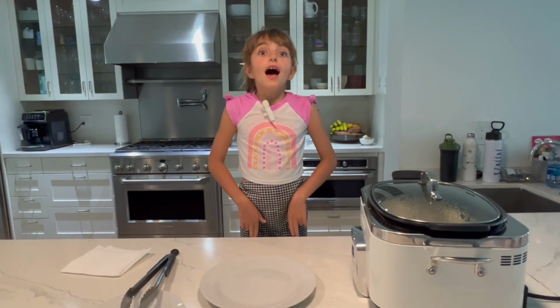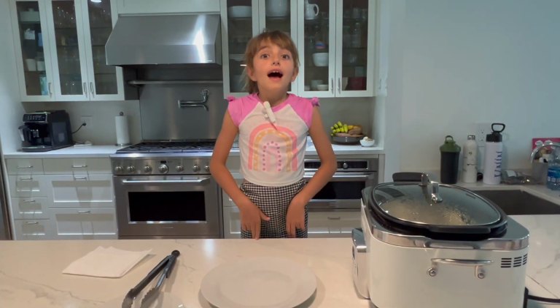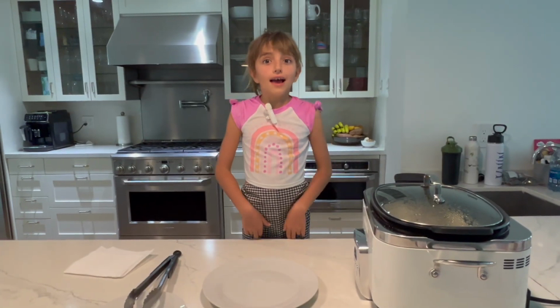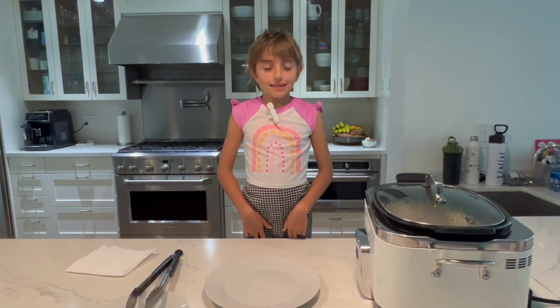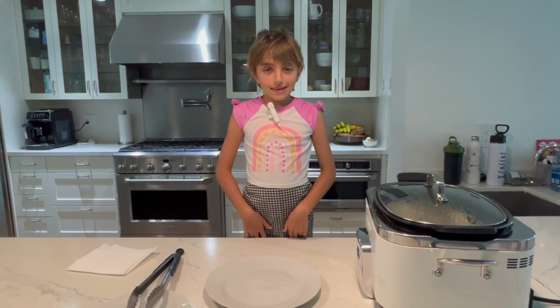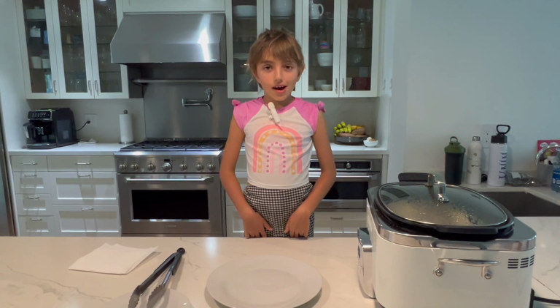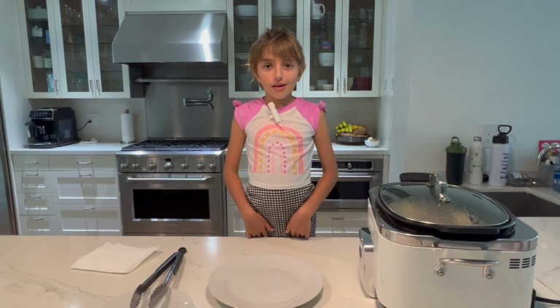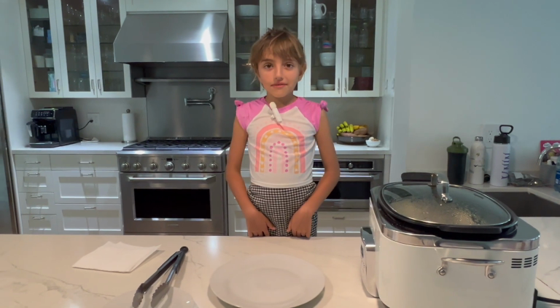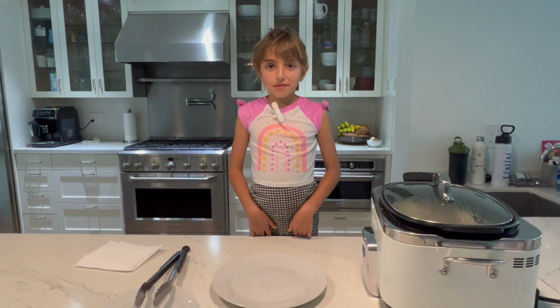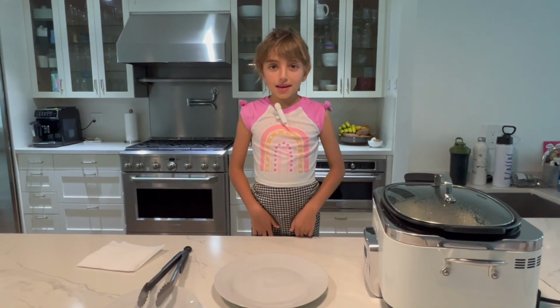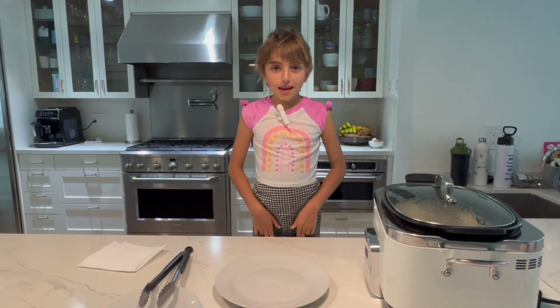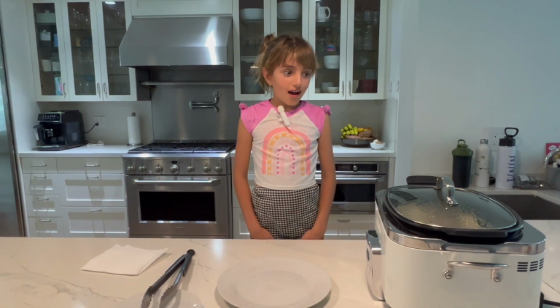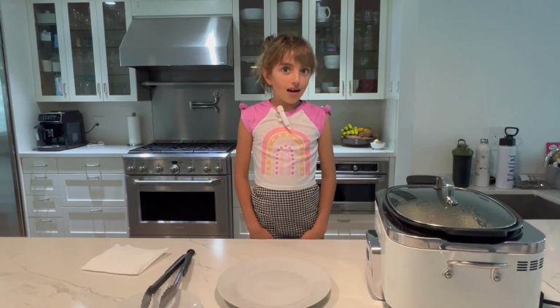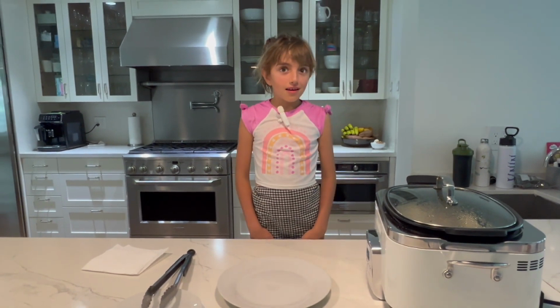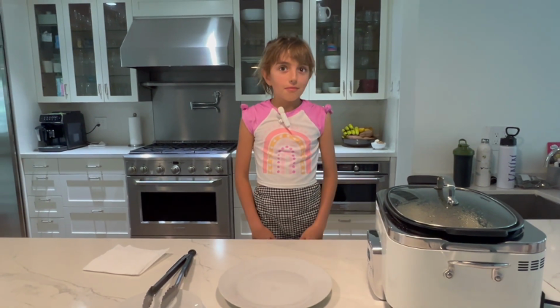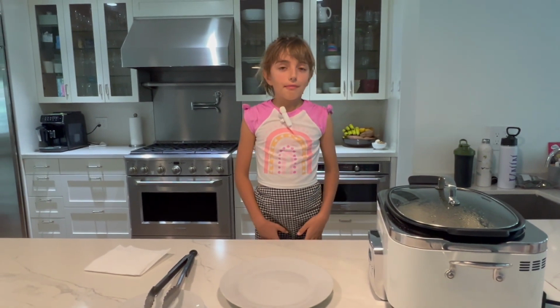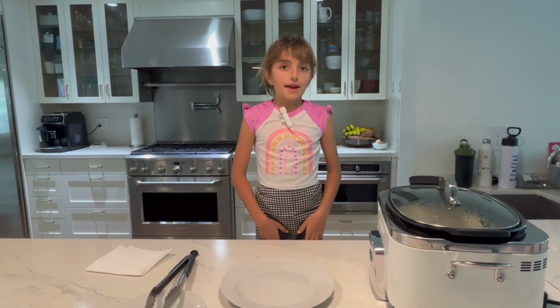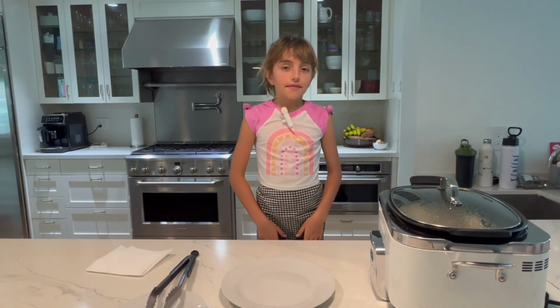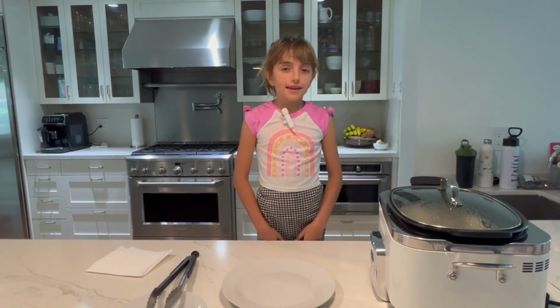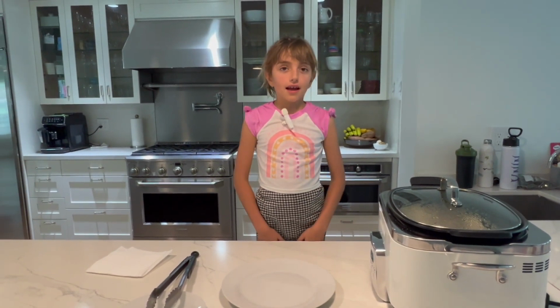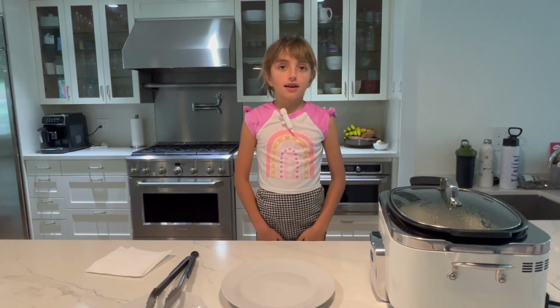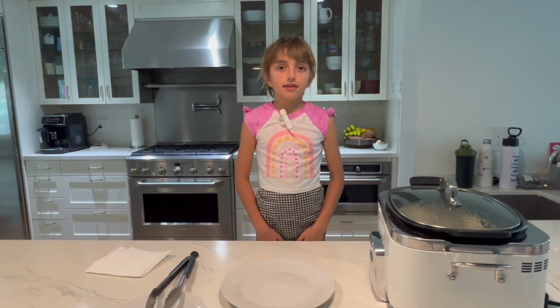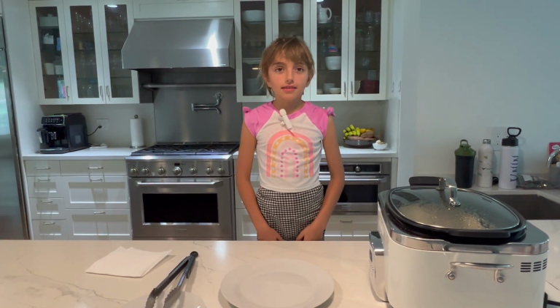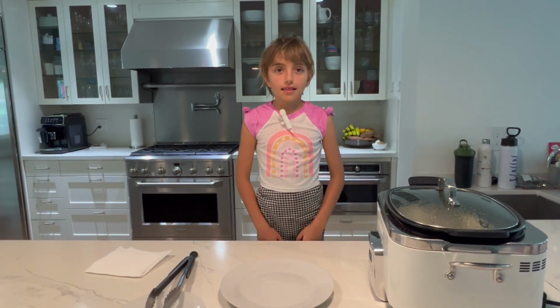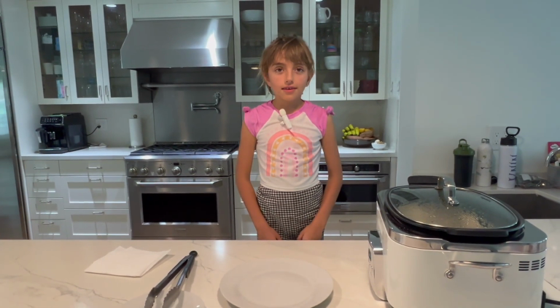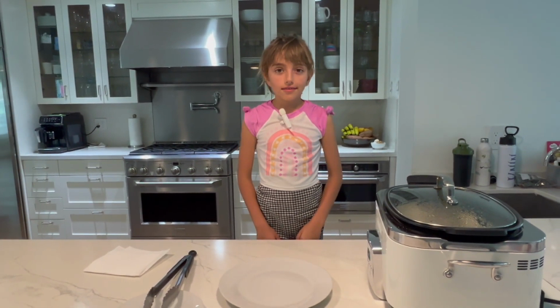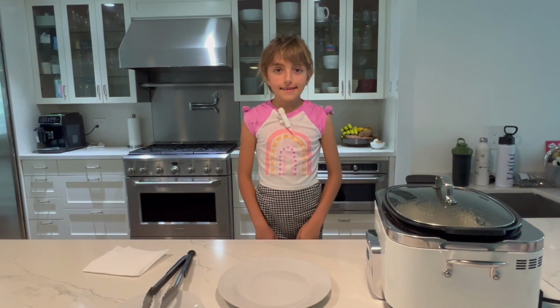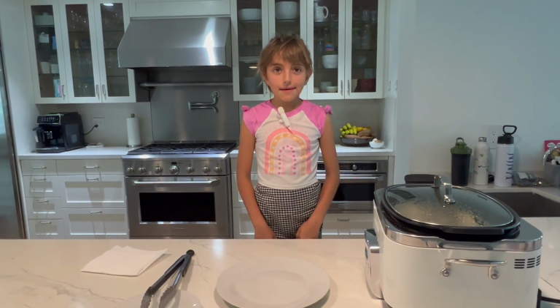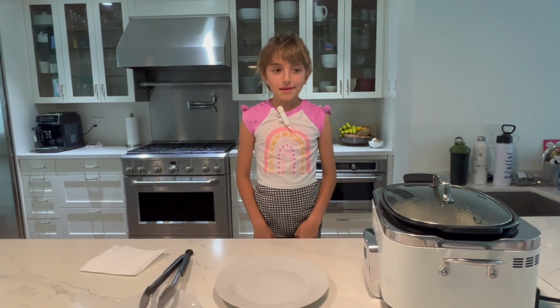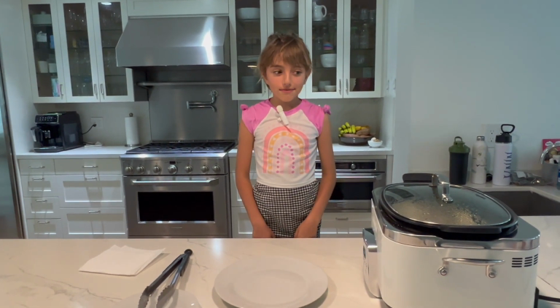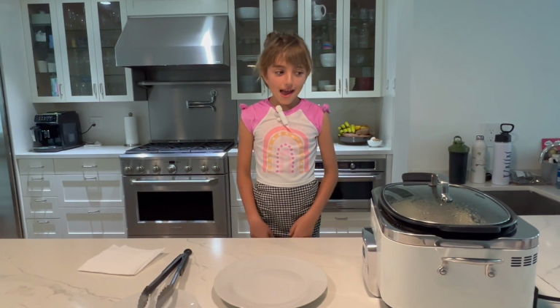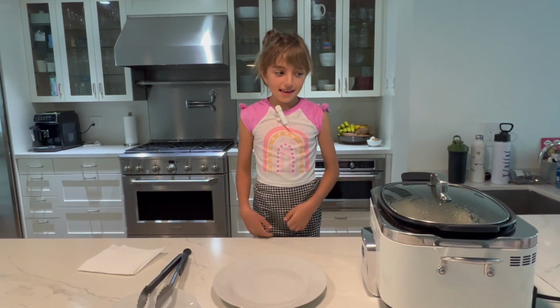Hello everybody! Hello everybody — our 'Mary cooked a little lamb' is ready.